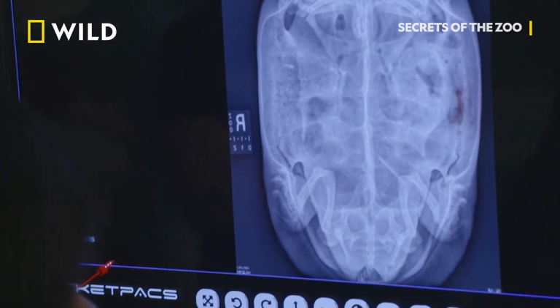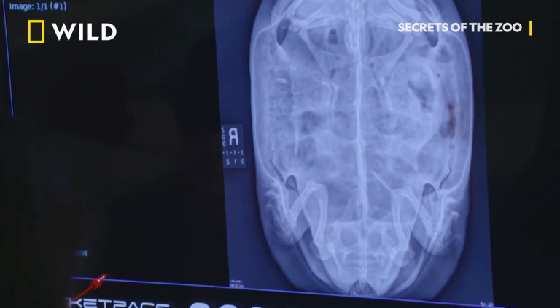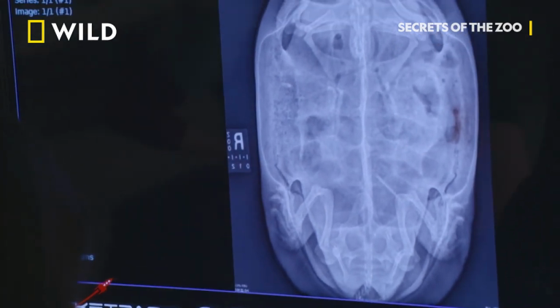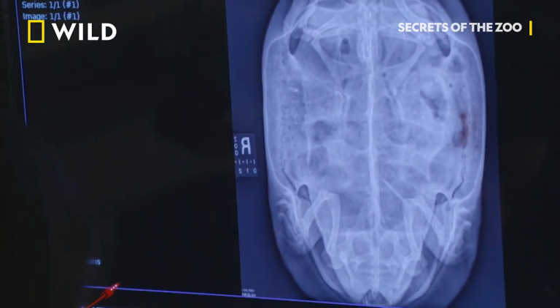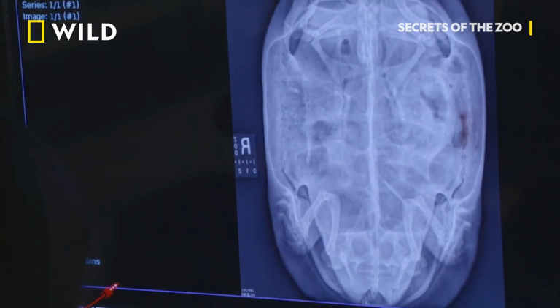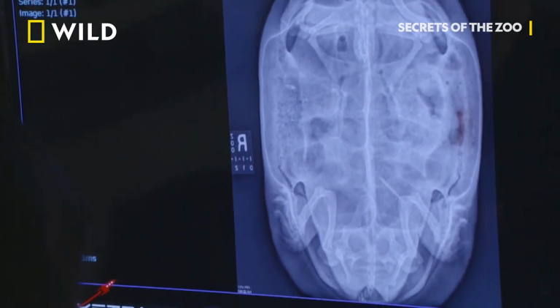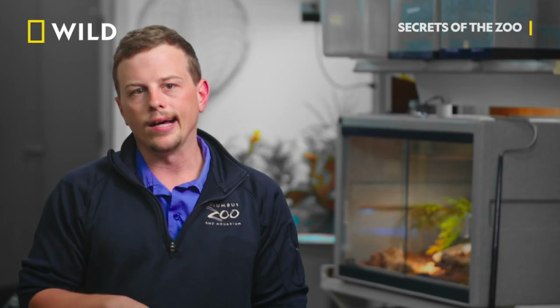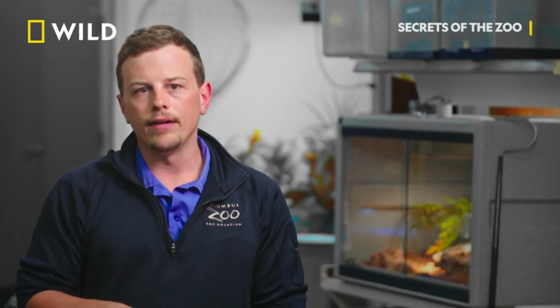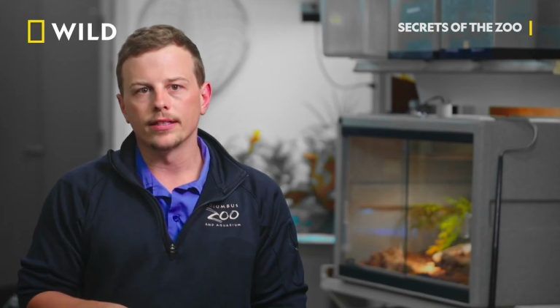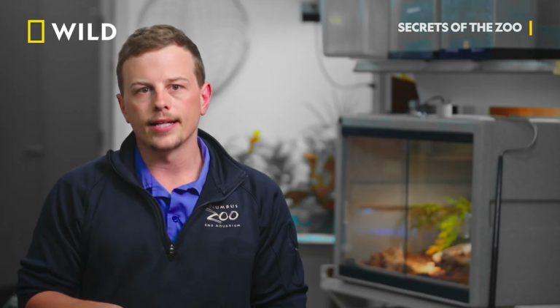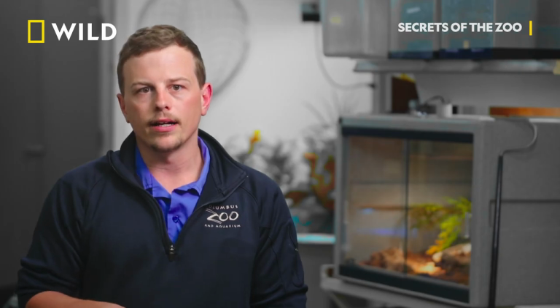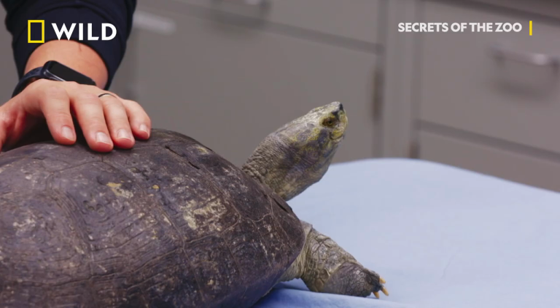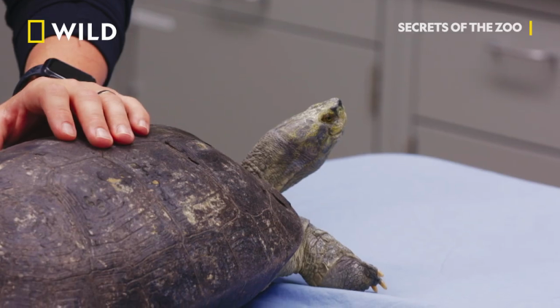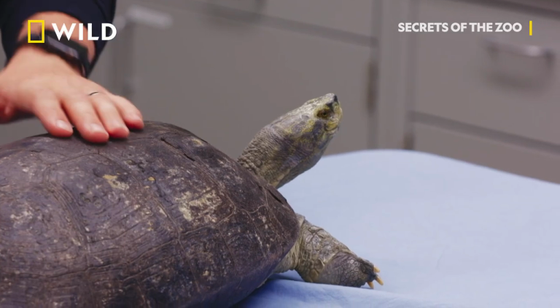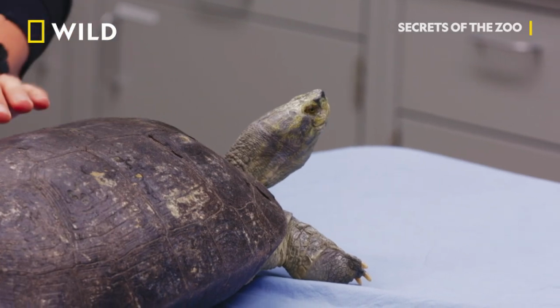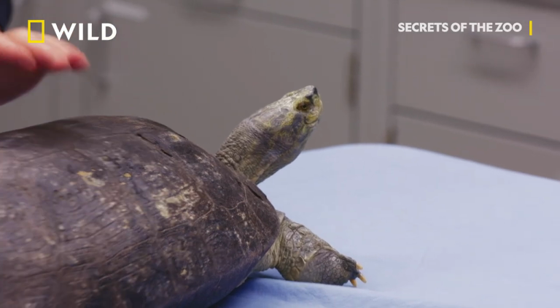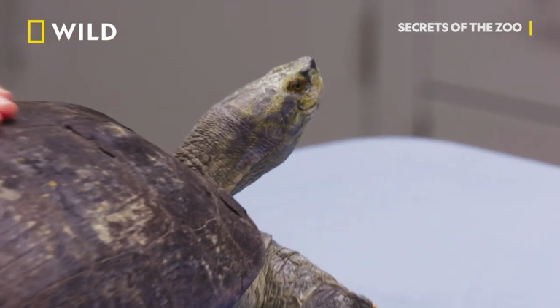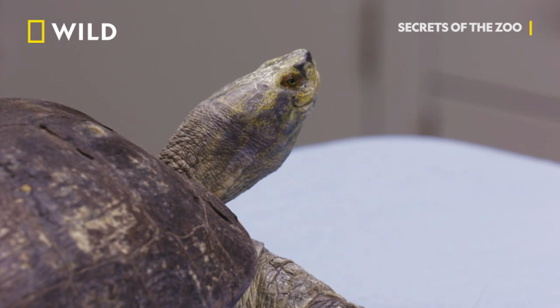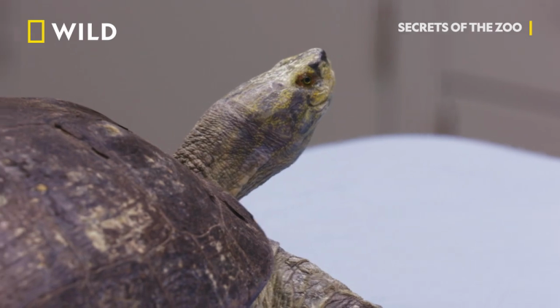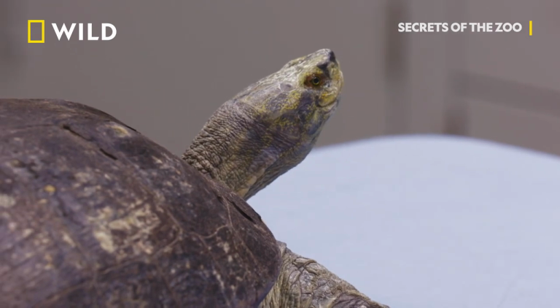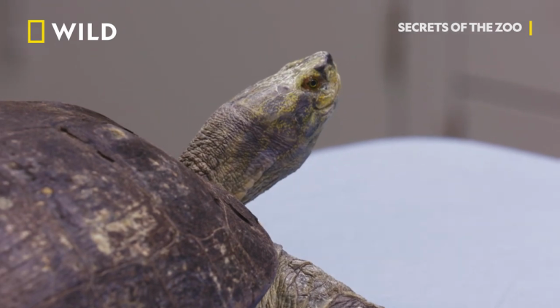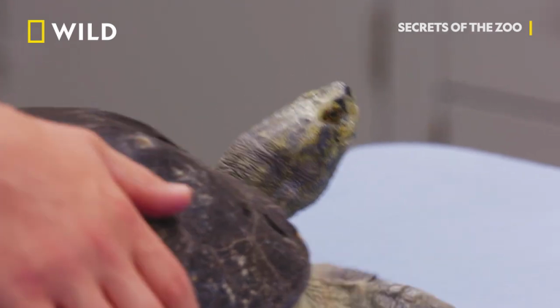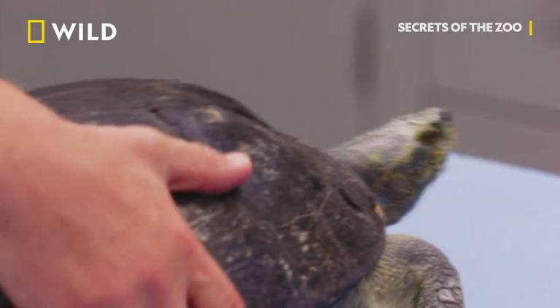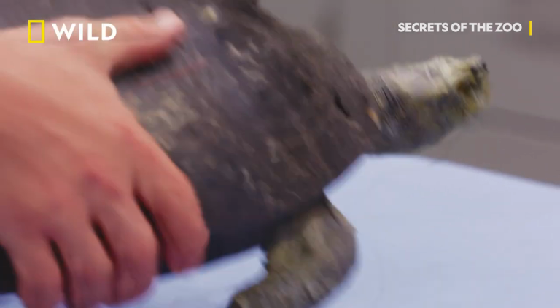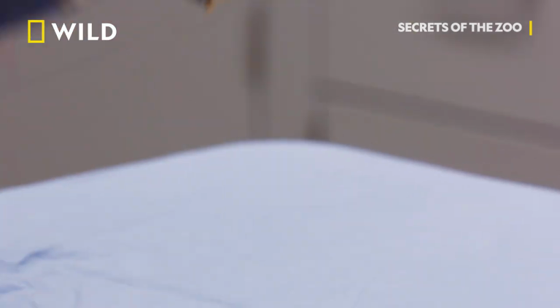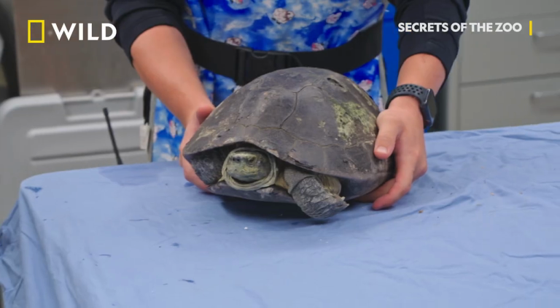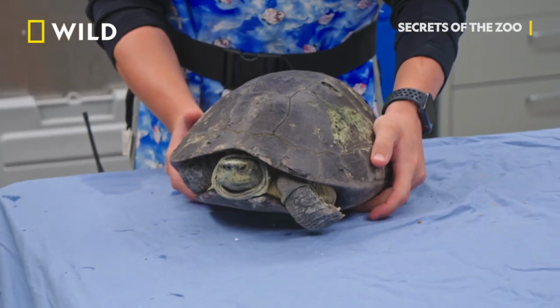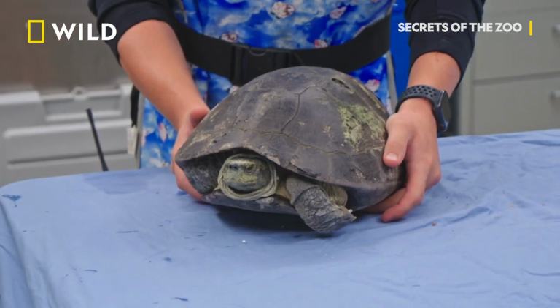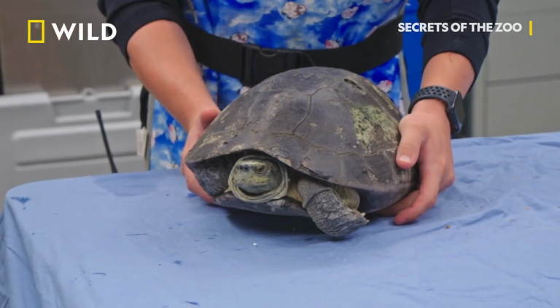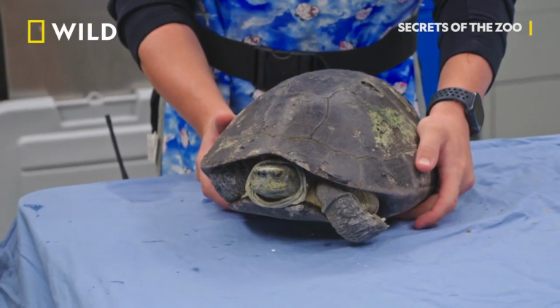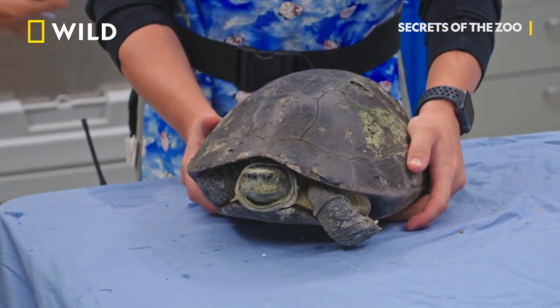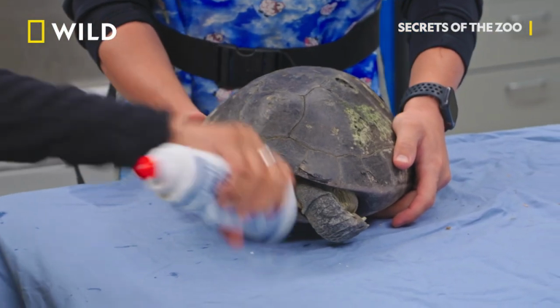The first turtle on the docket today did not have eggs last time. She's loaded with eggs this time, and they look like they're pretty far along.